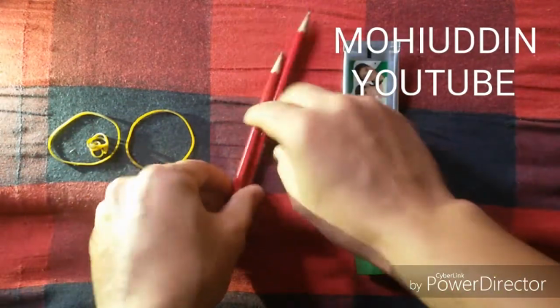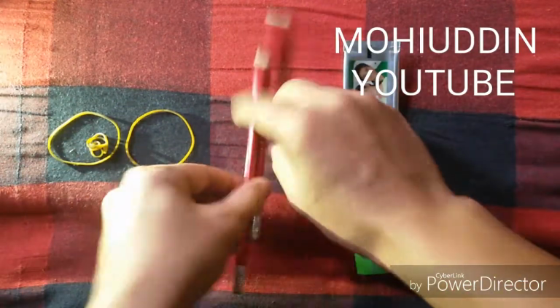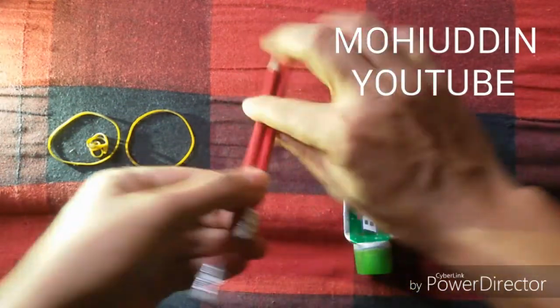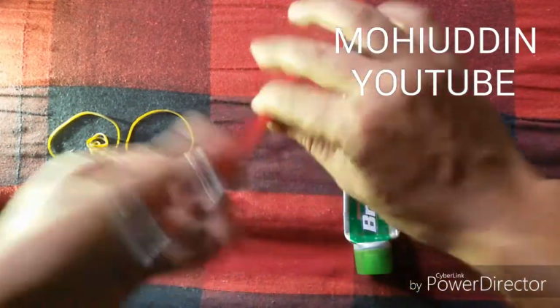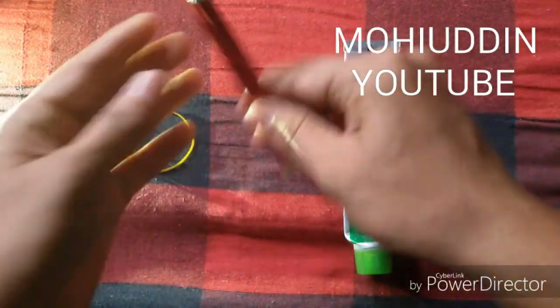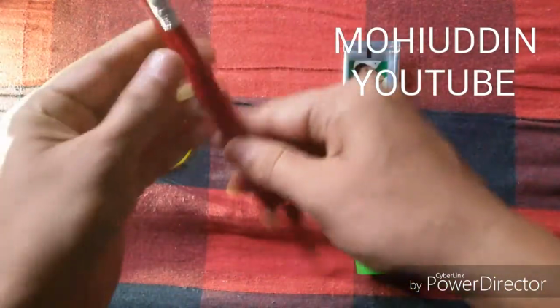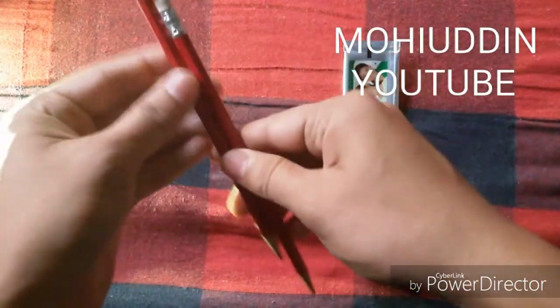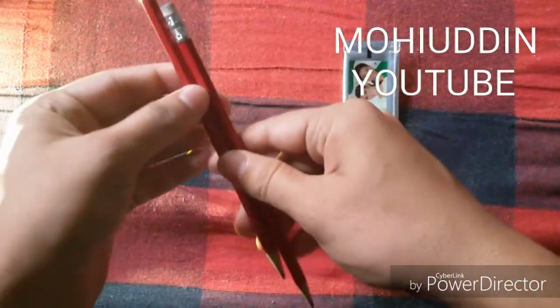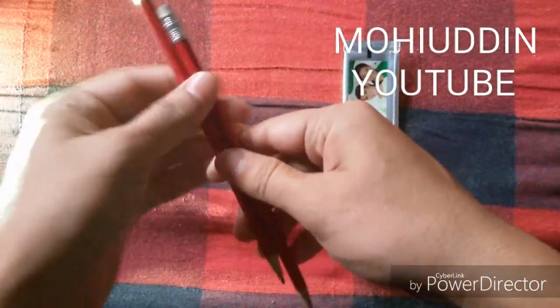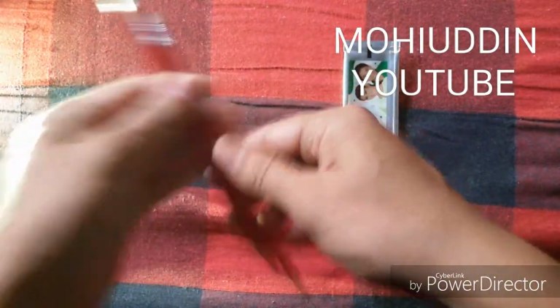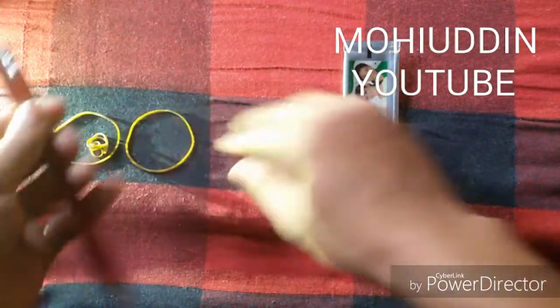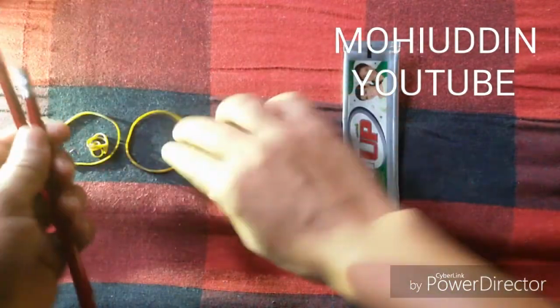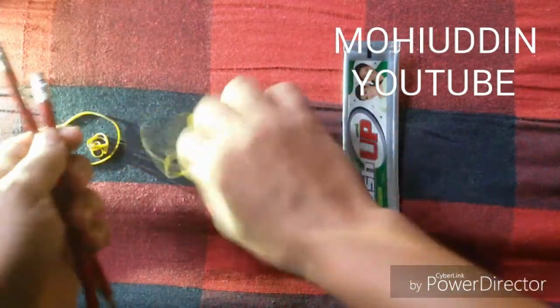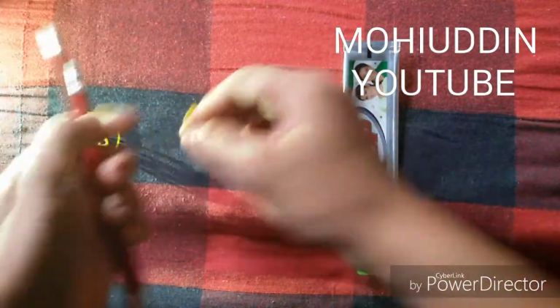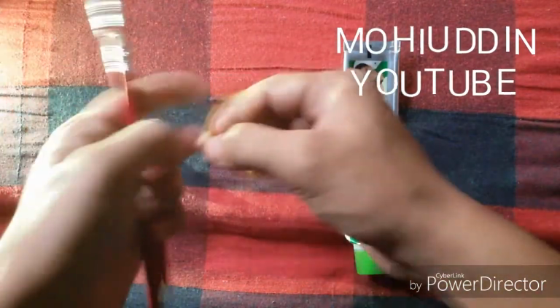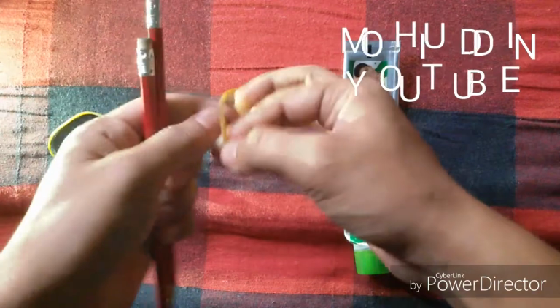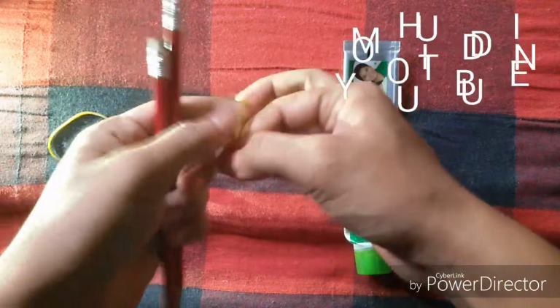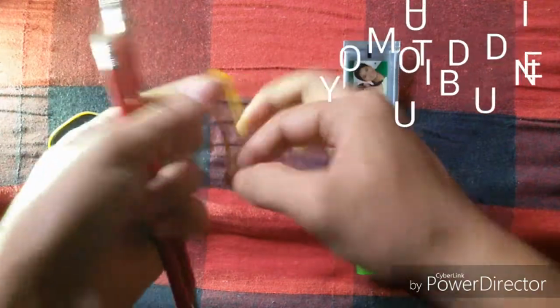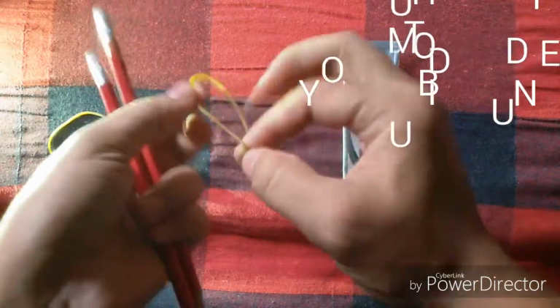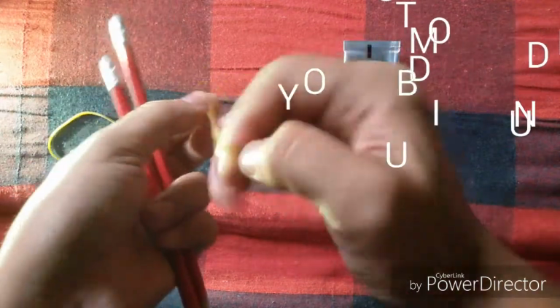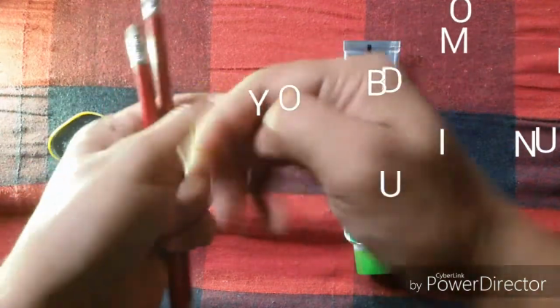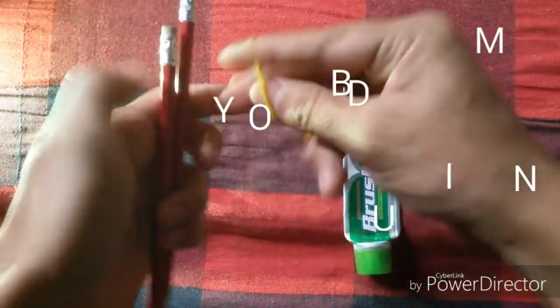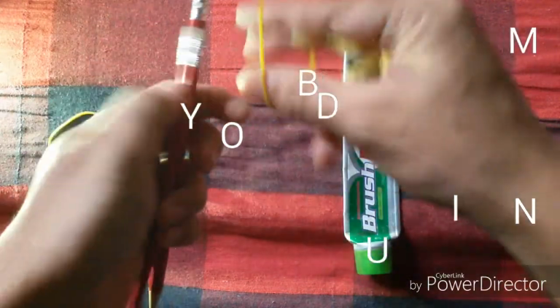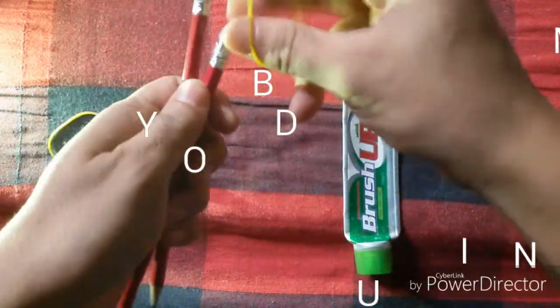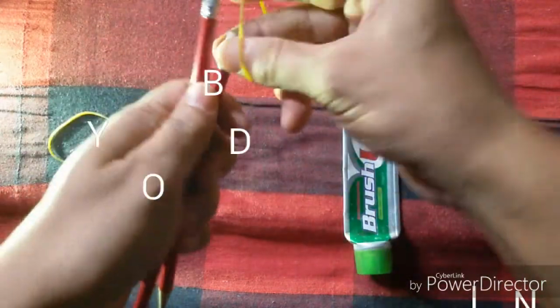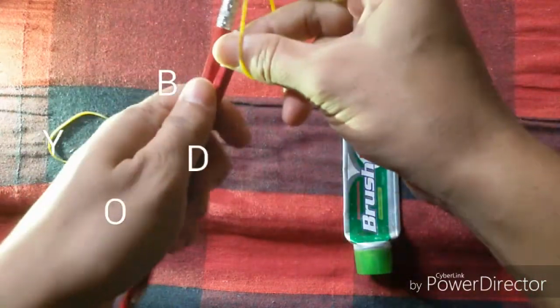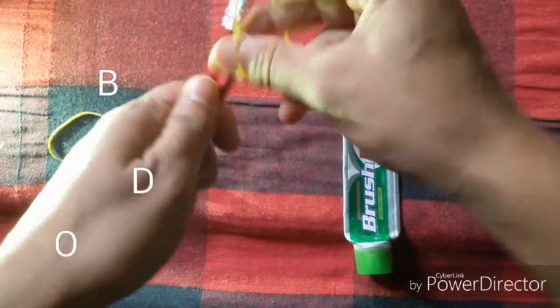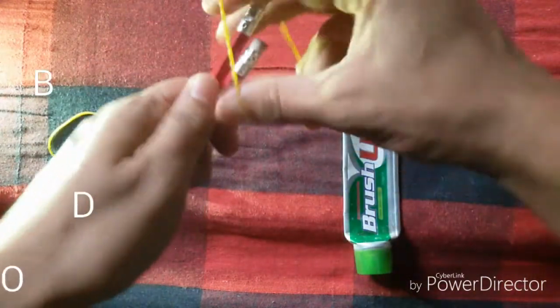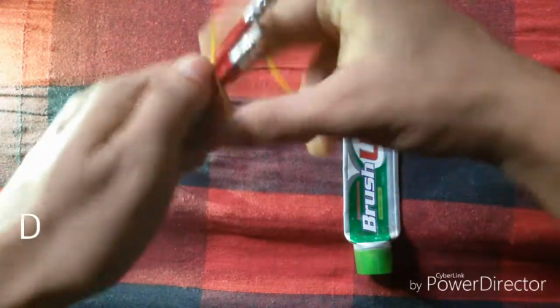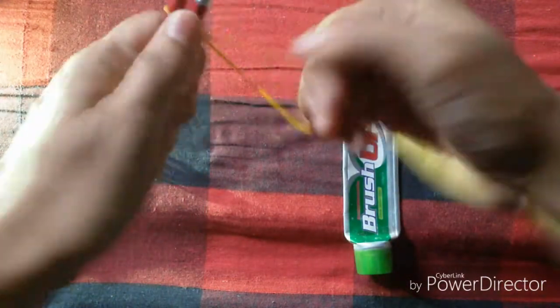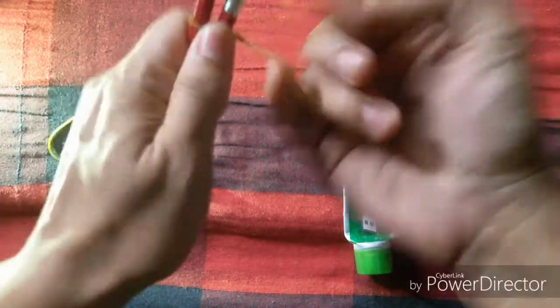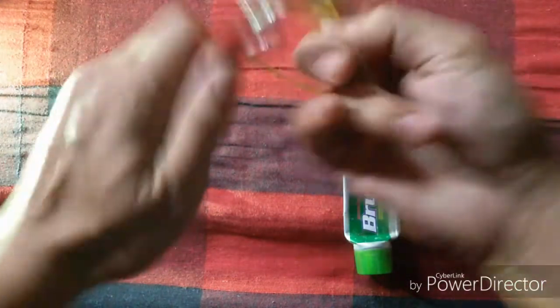I have to put my pencil on the top. I have to put my pen to the left, I have to put my pen to the right.